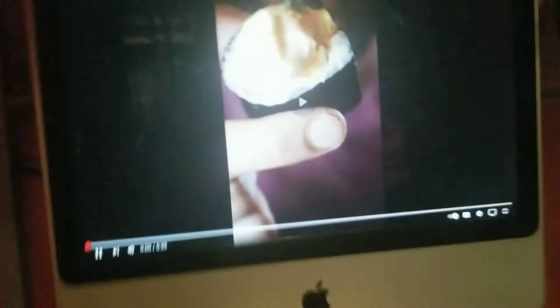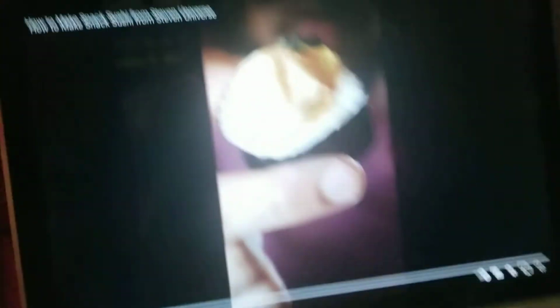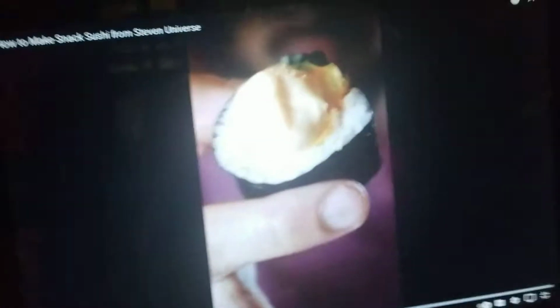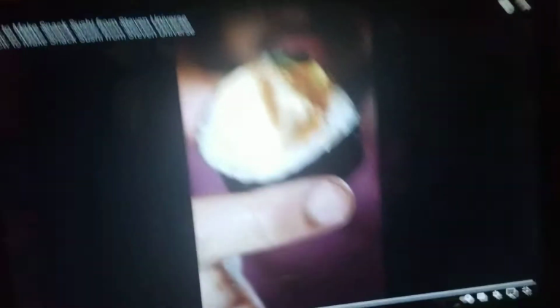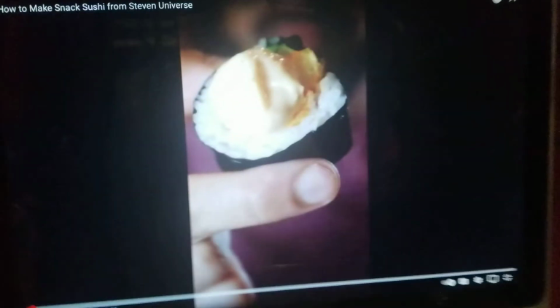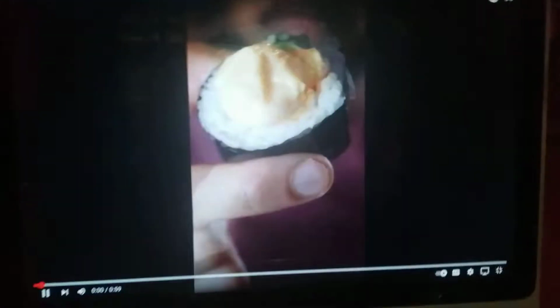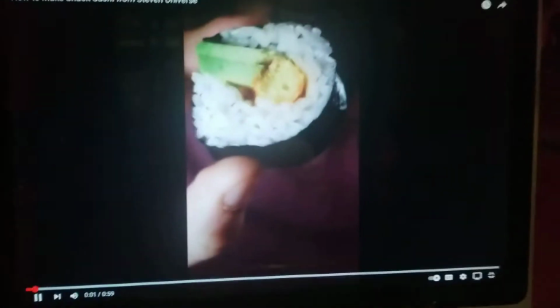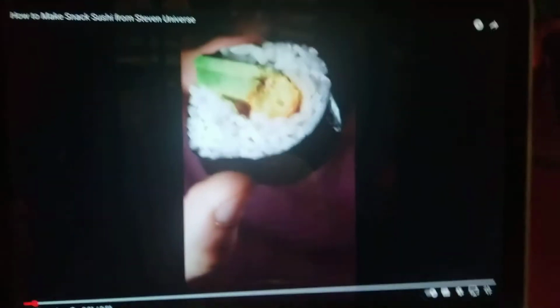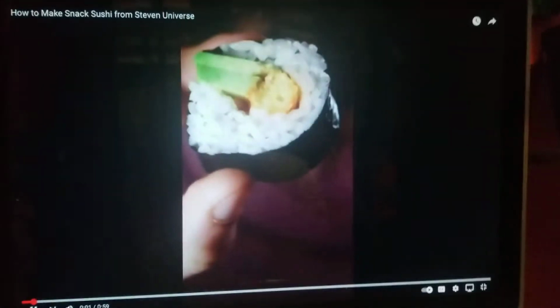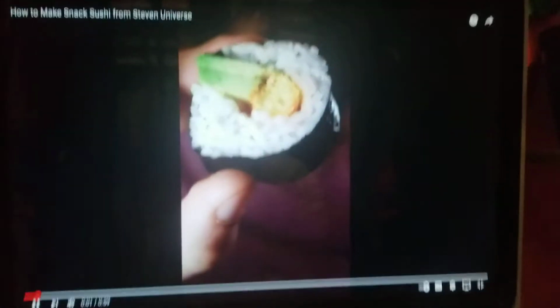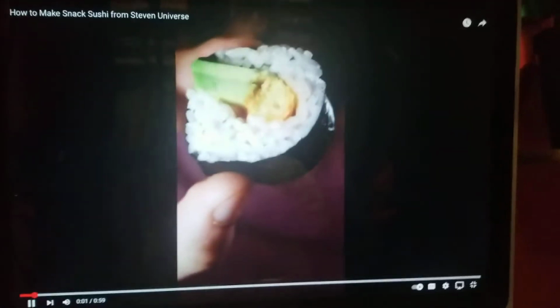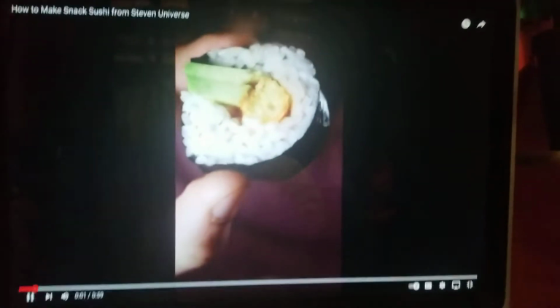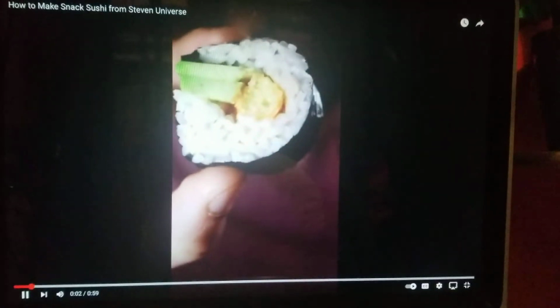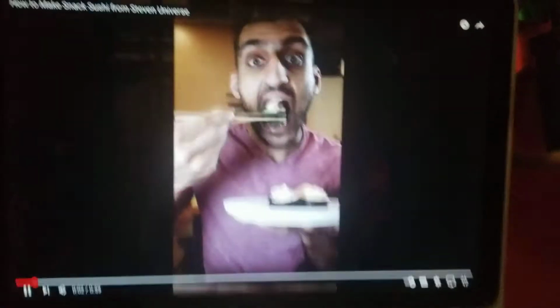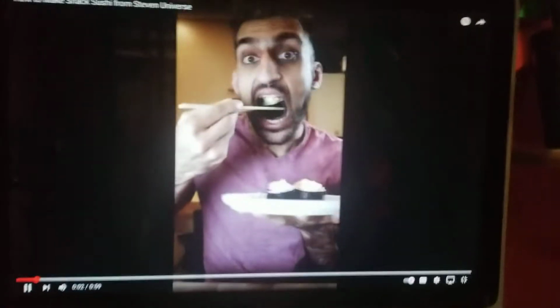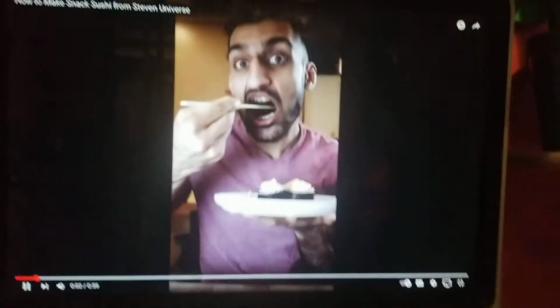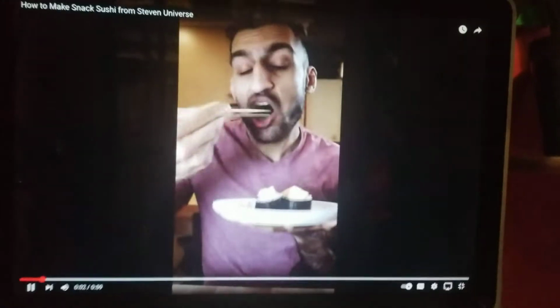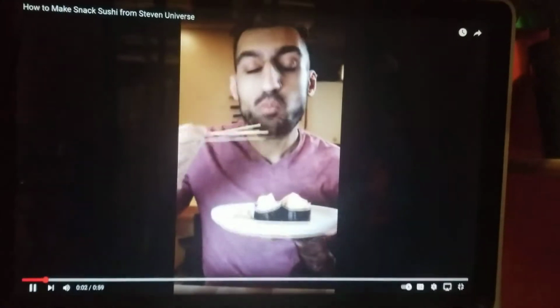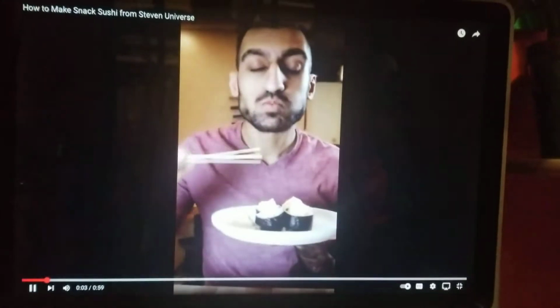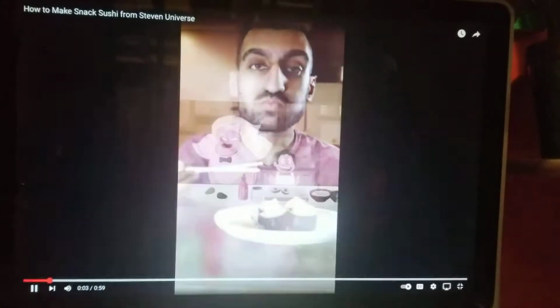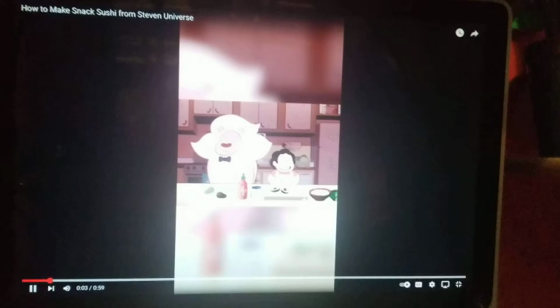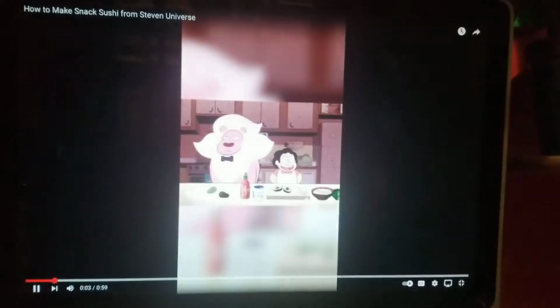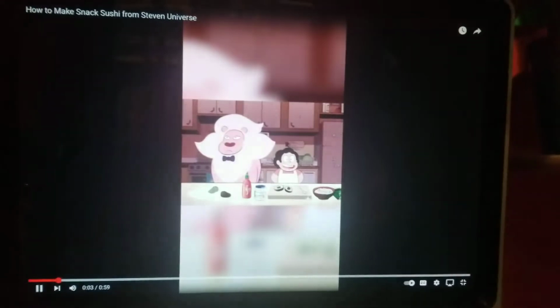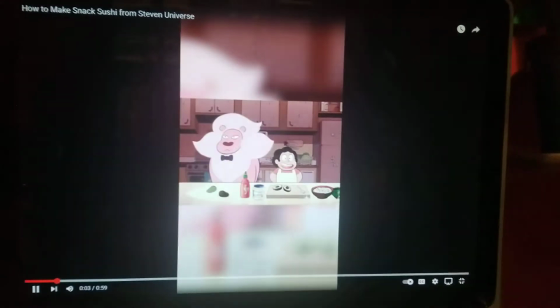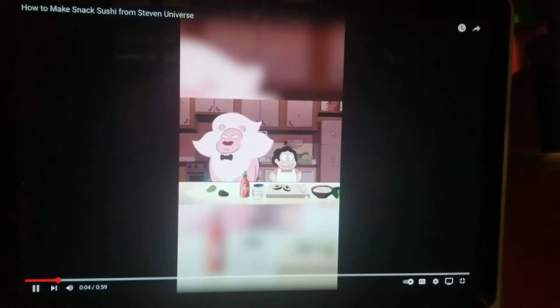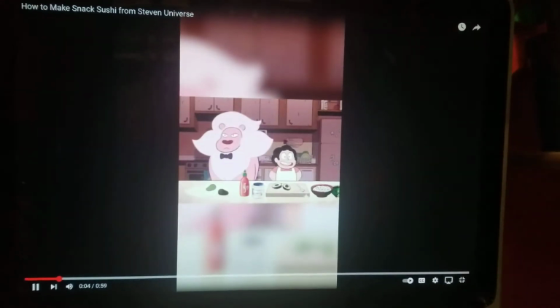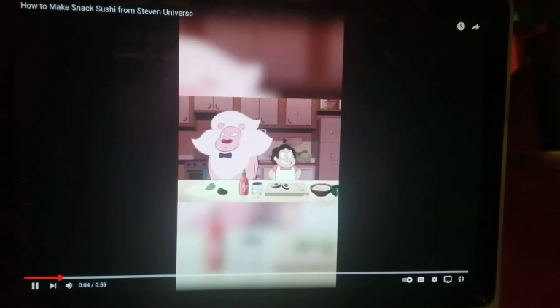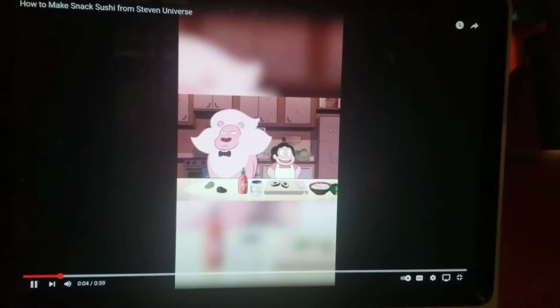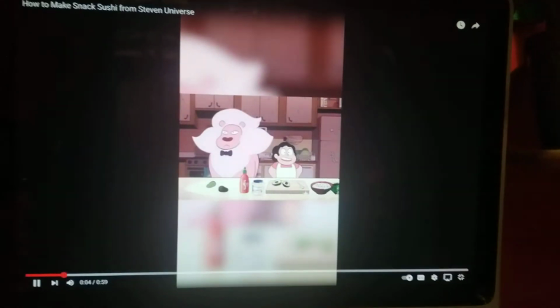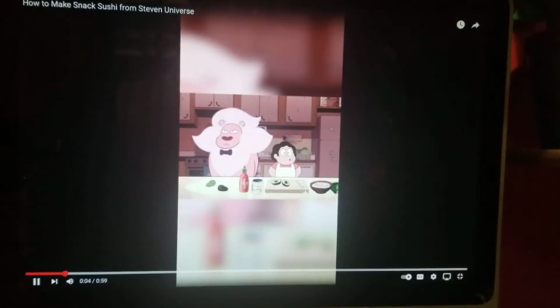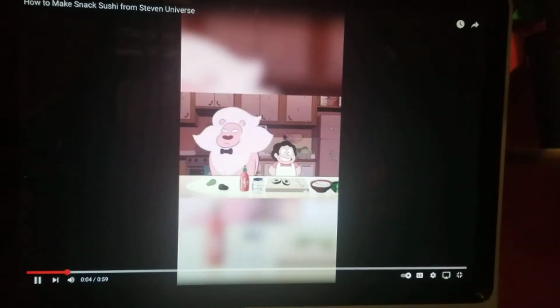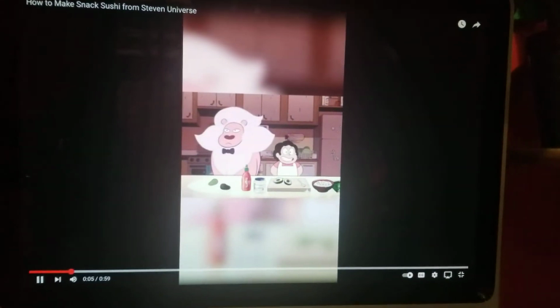Let's make Snack Sushi from Steven Universe. Today we're going to make Snack Sushi.